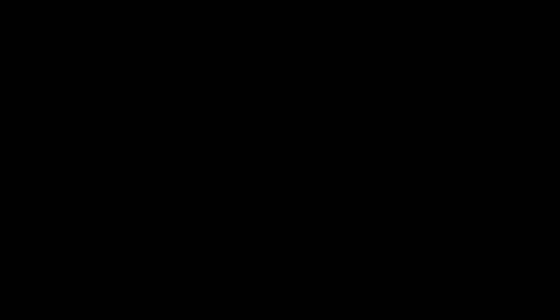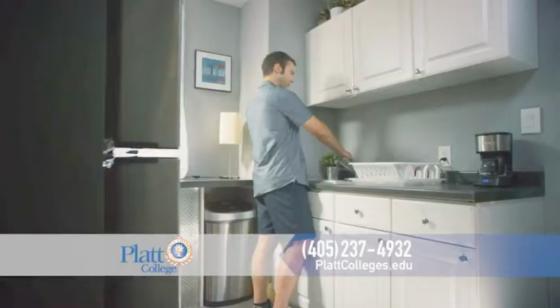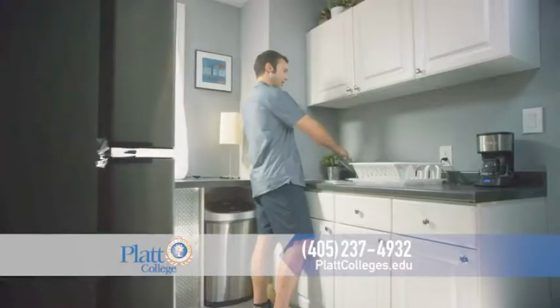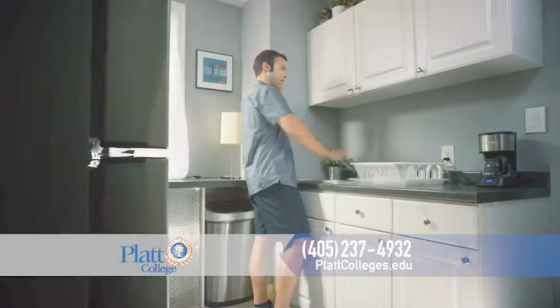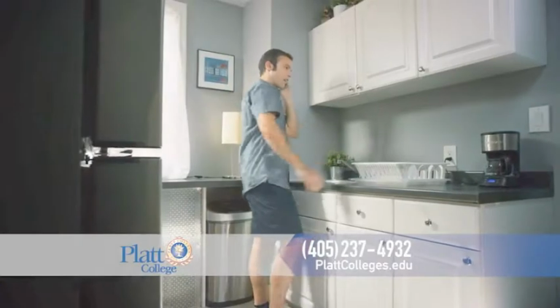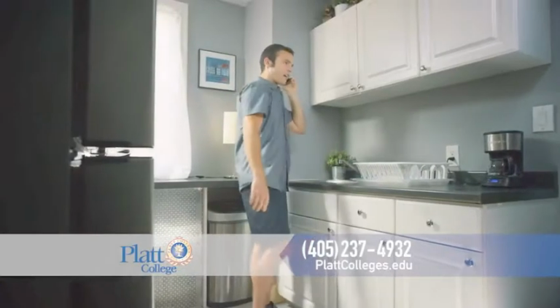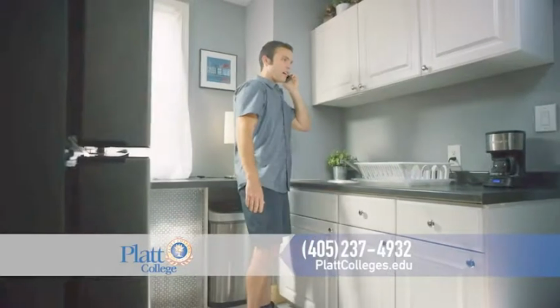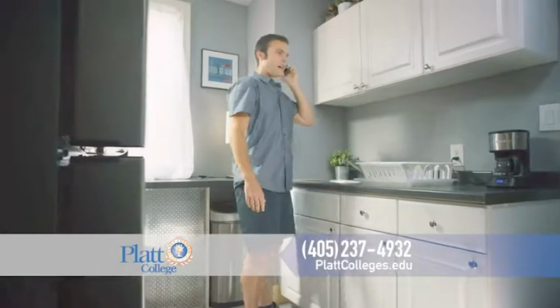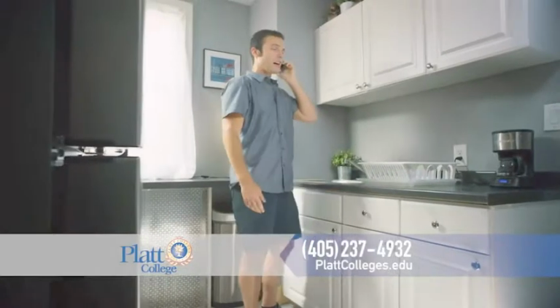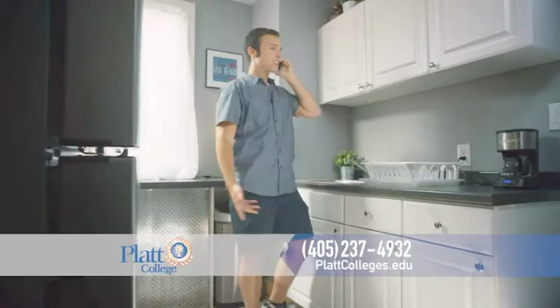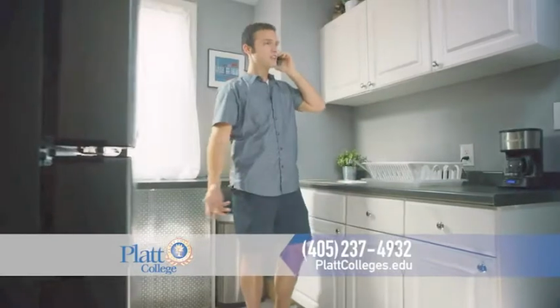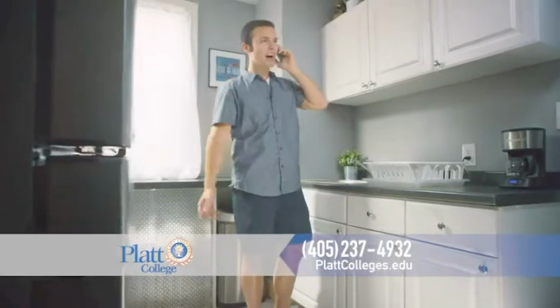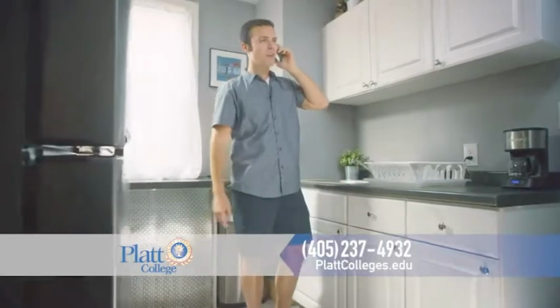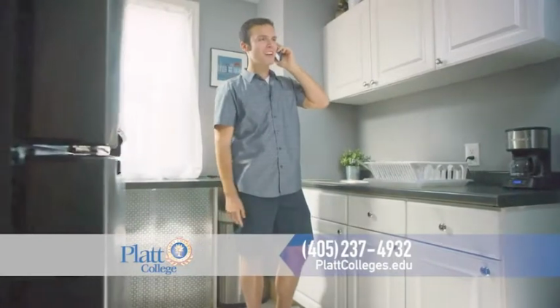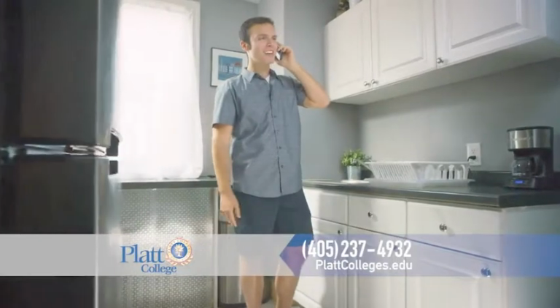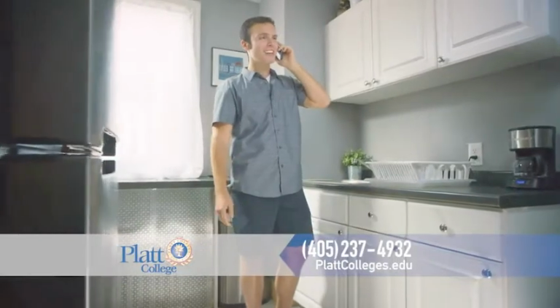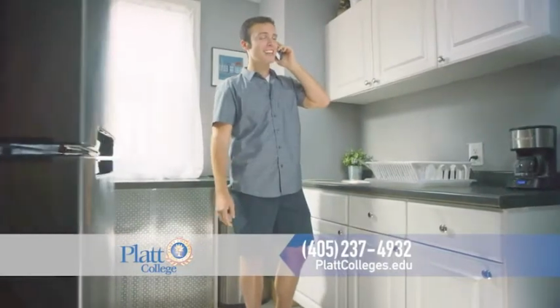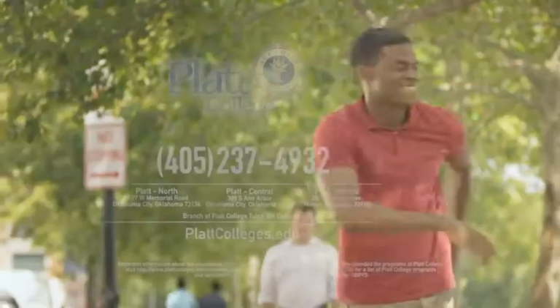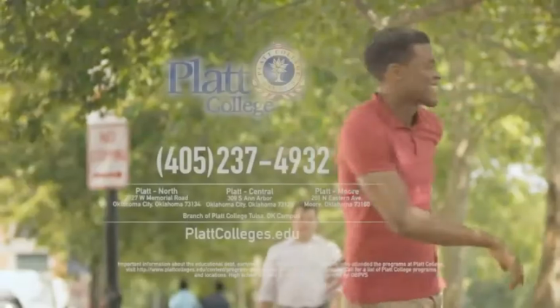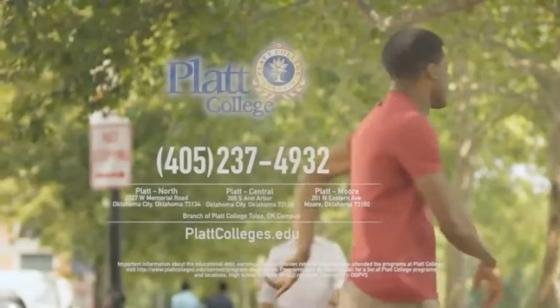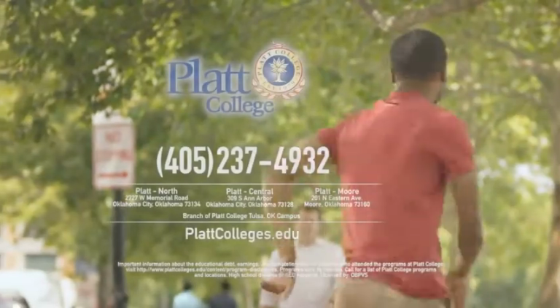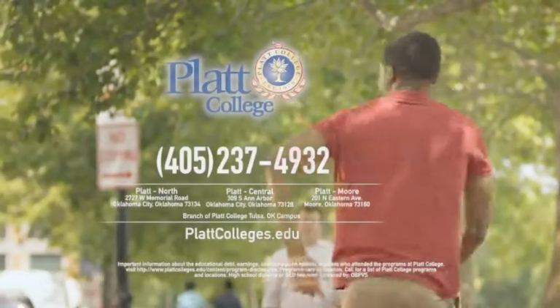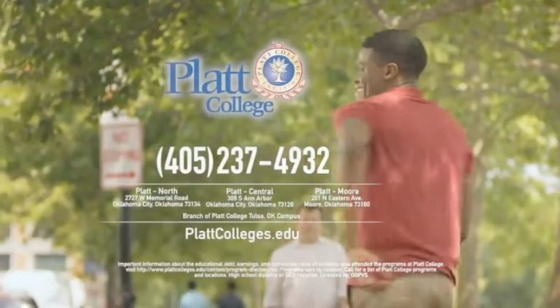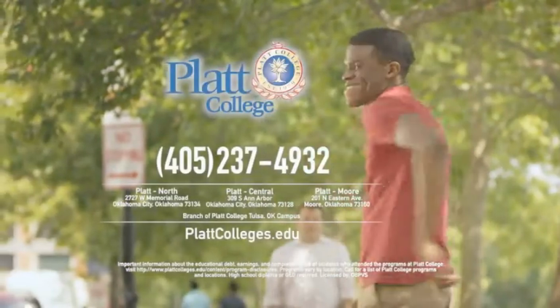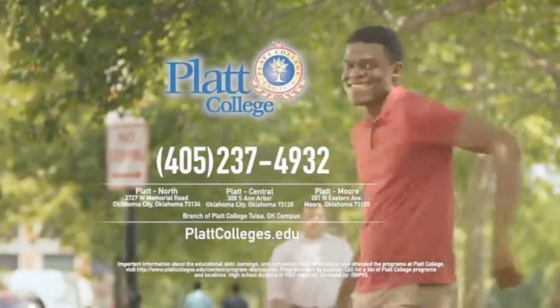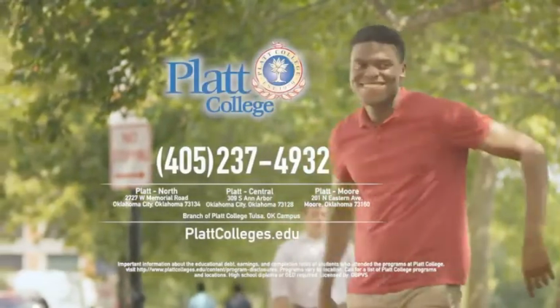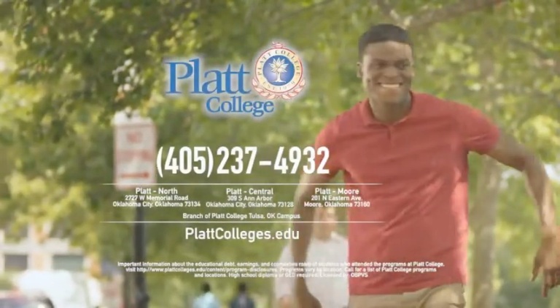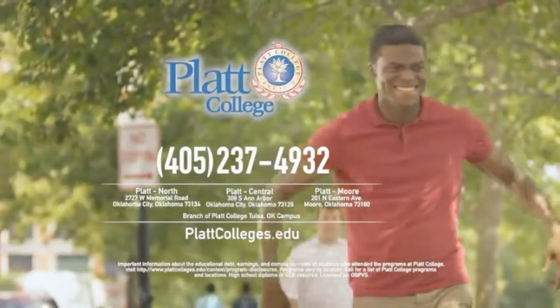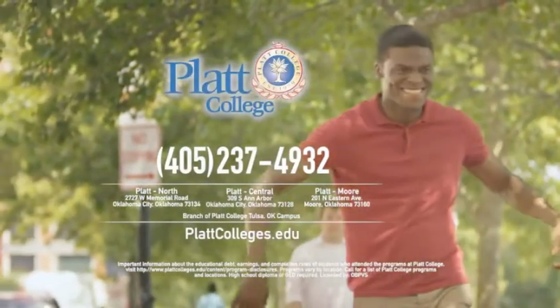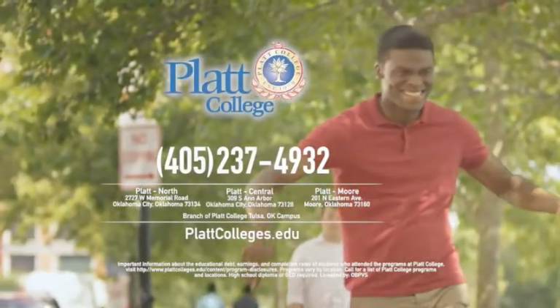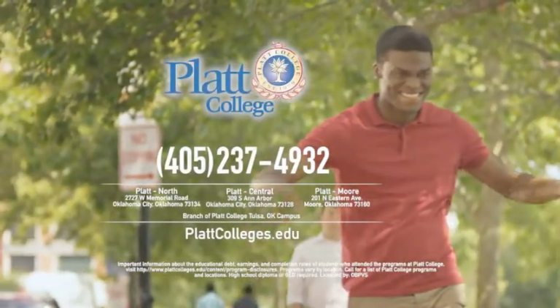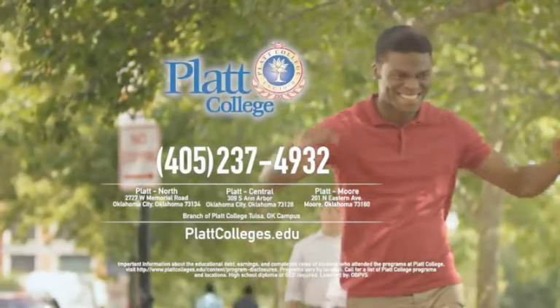And you may soon be saying, I got the job. Get started now. Call Platt College.